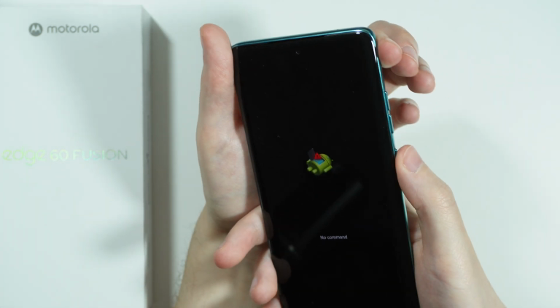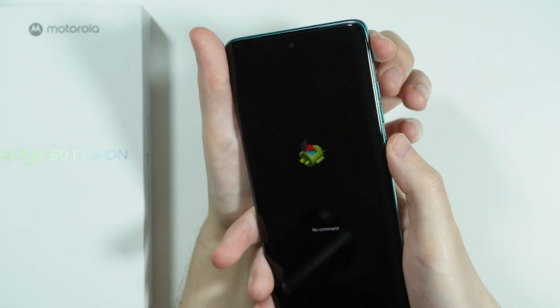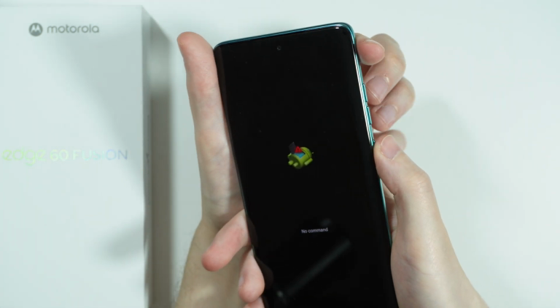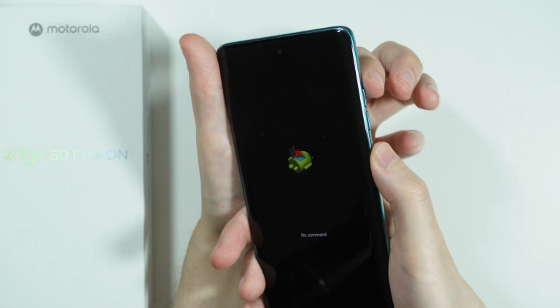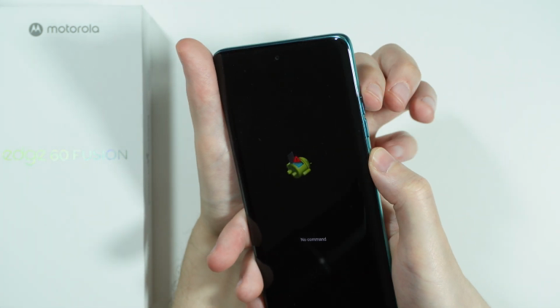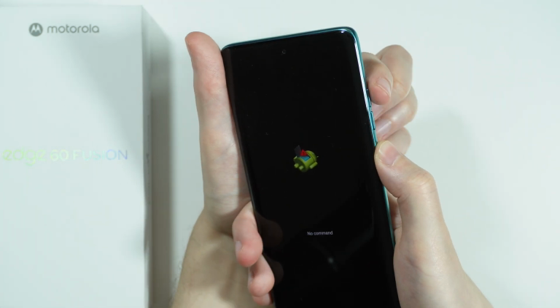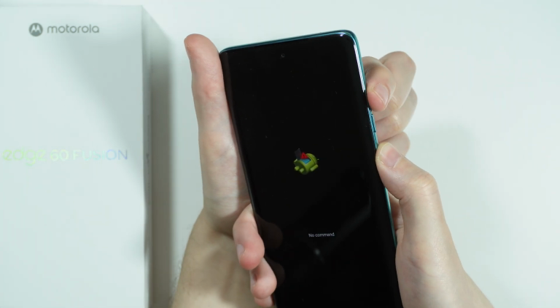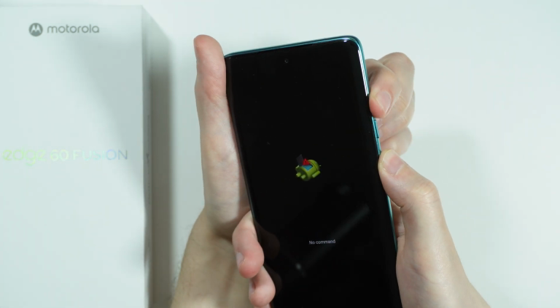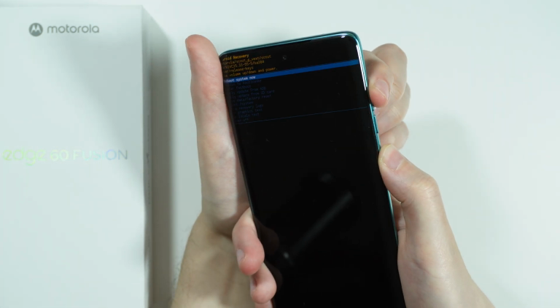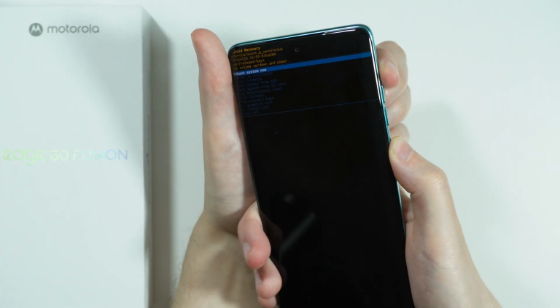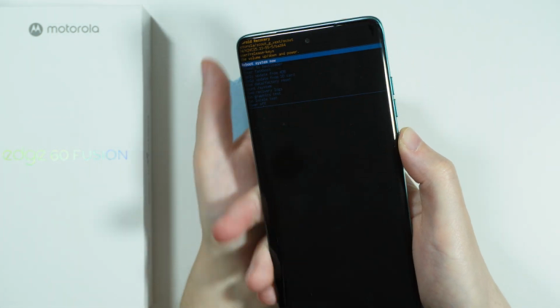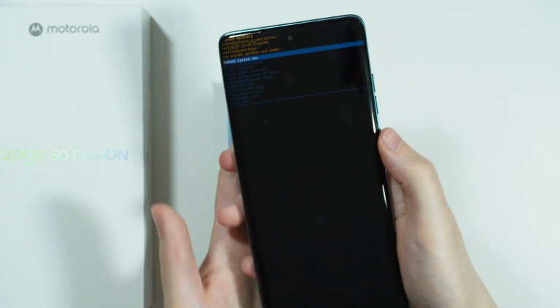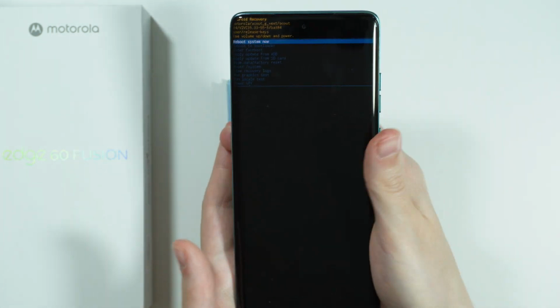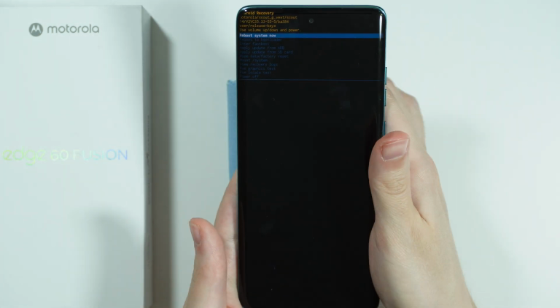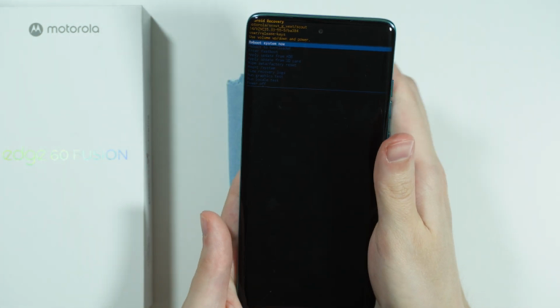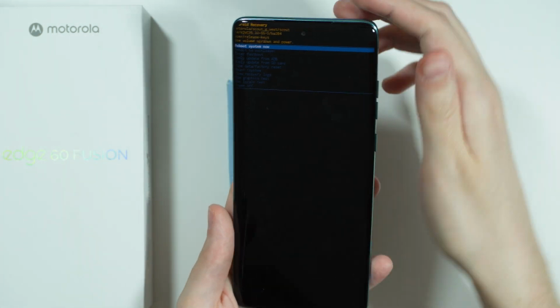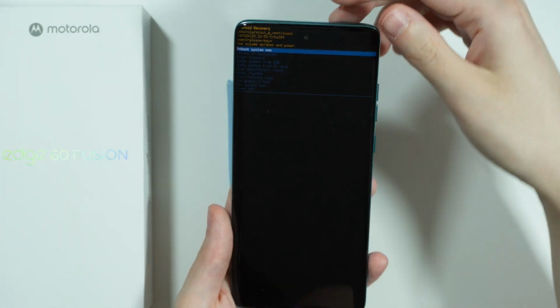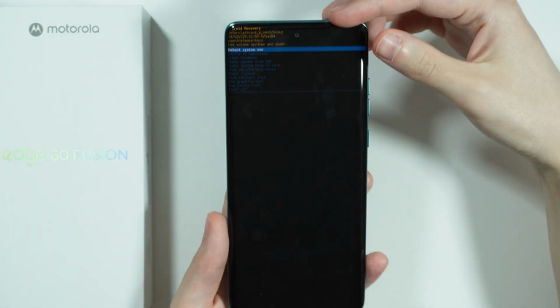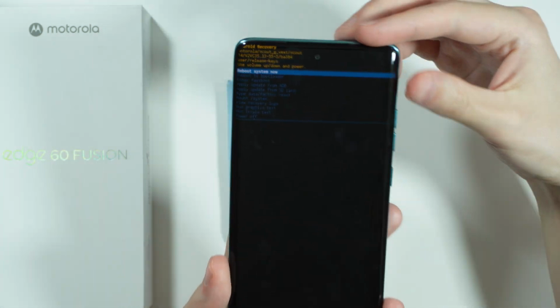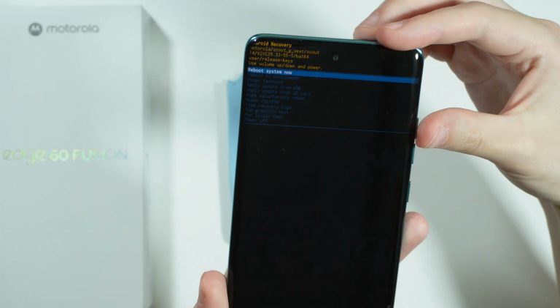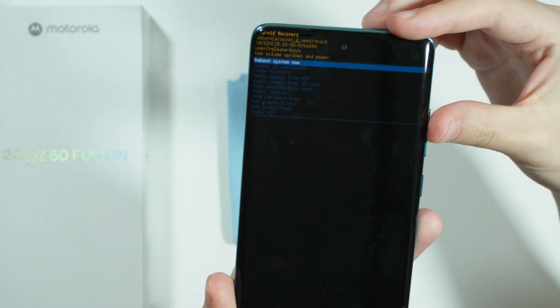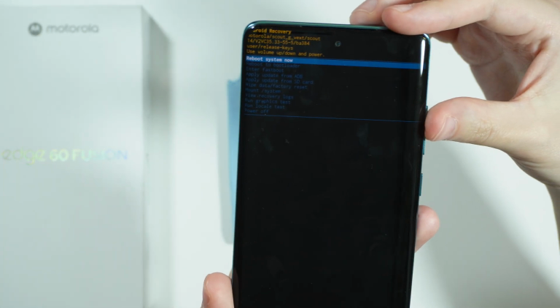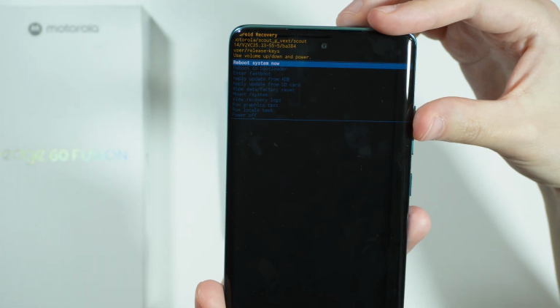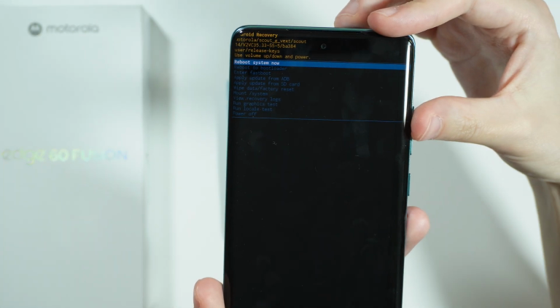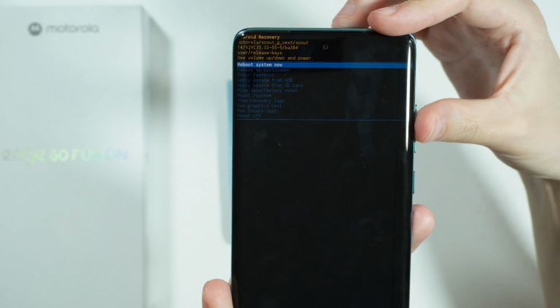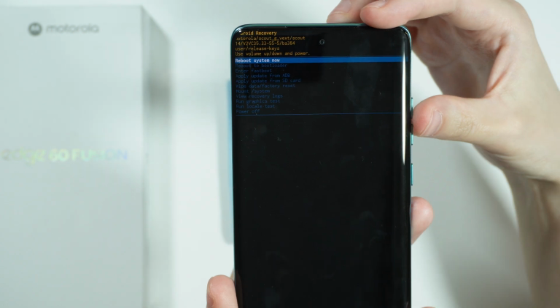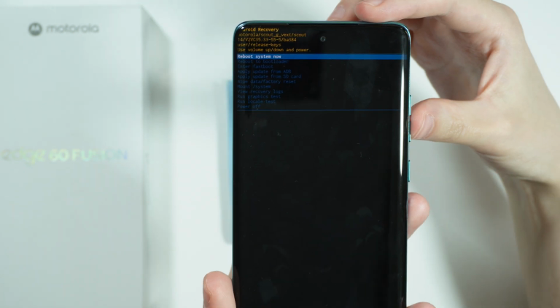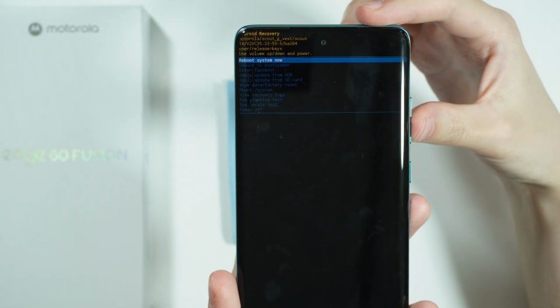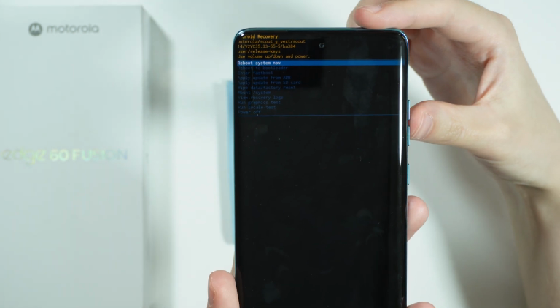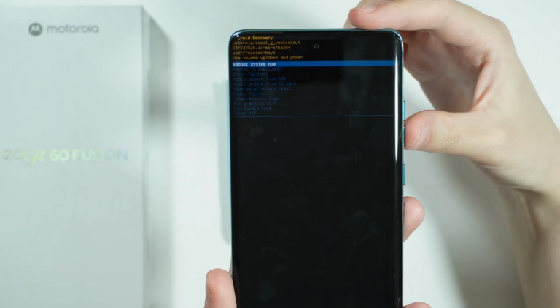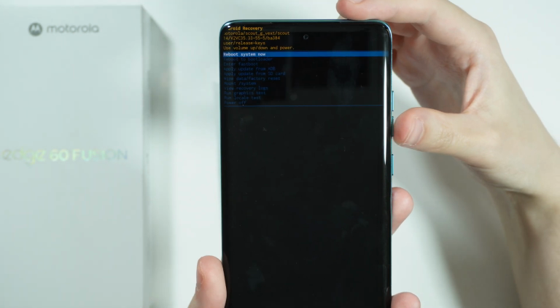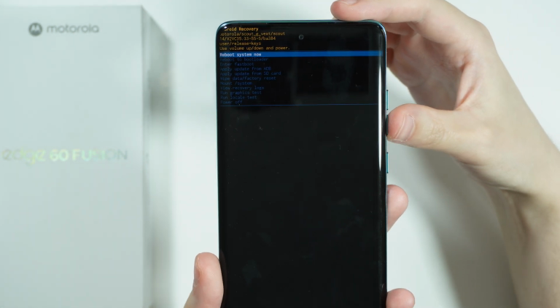Press and hold power and then volume up. As you can see, right now we are in the Android recovery mode.